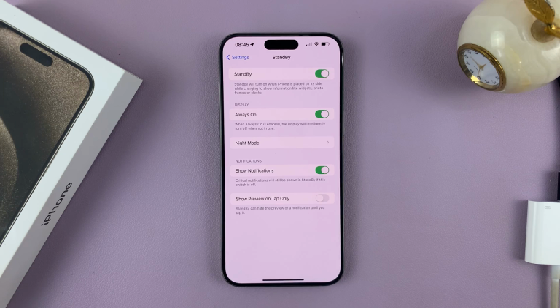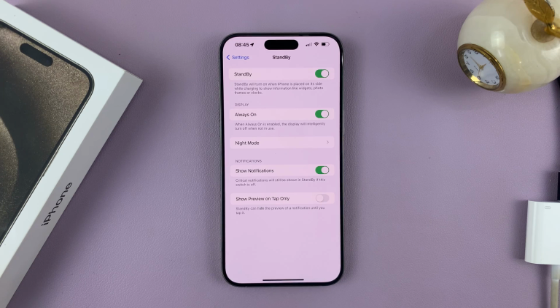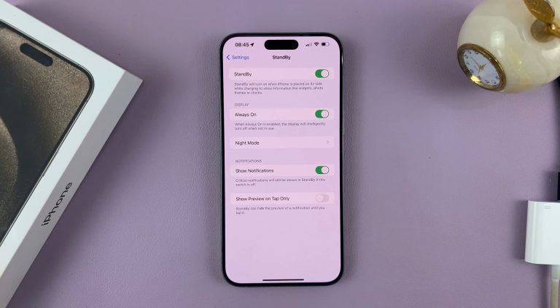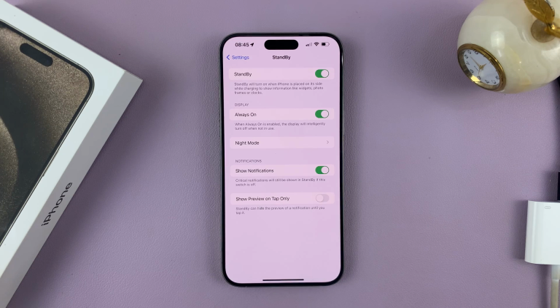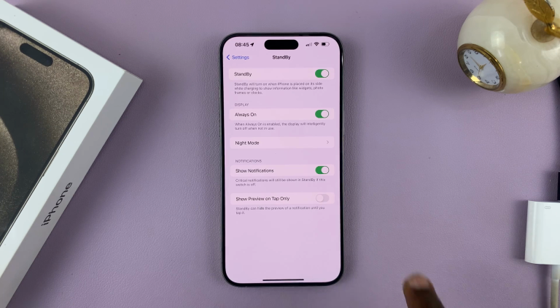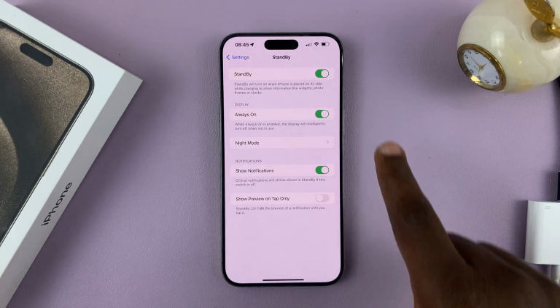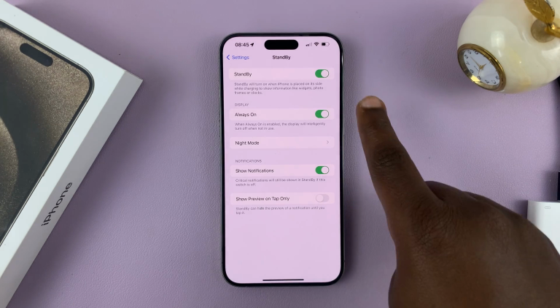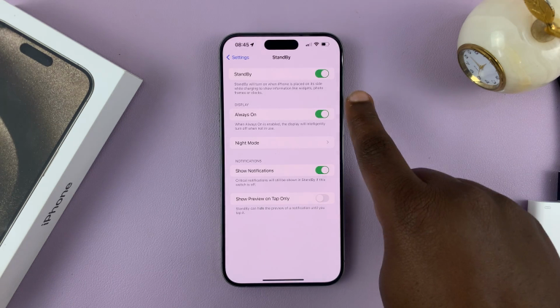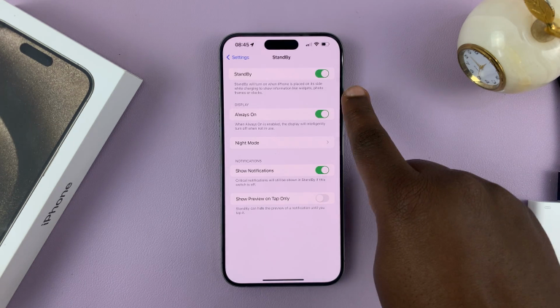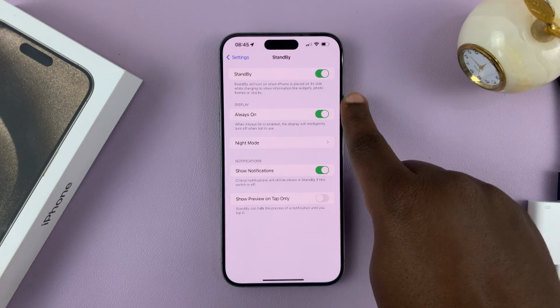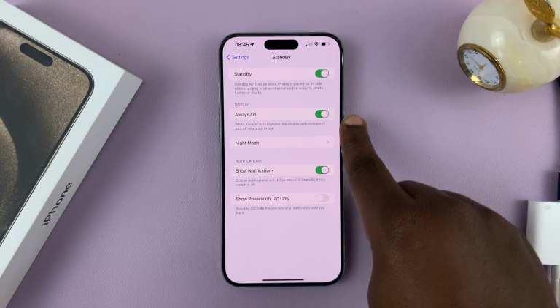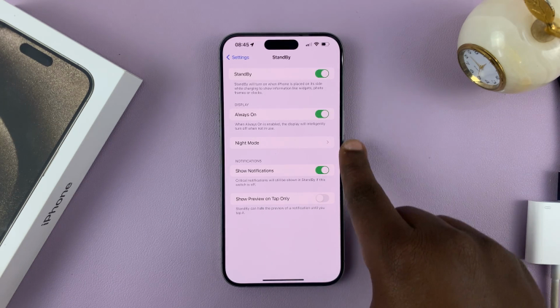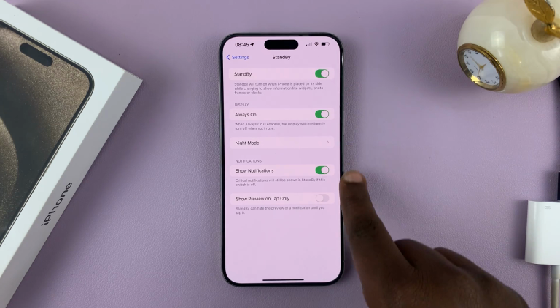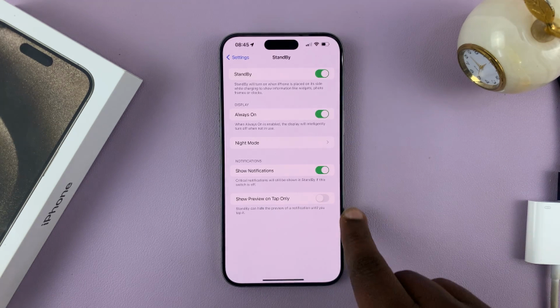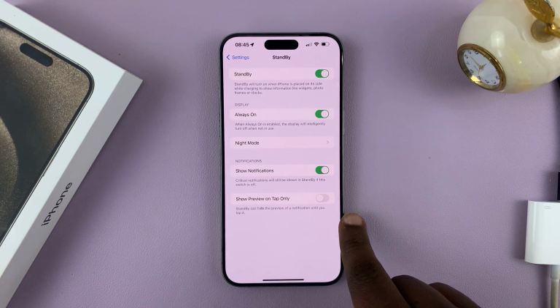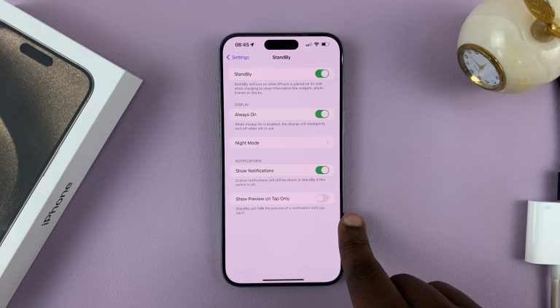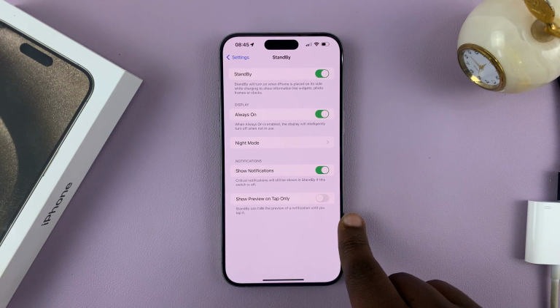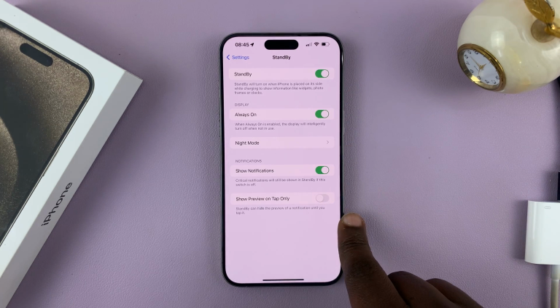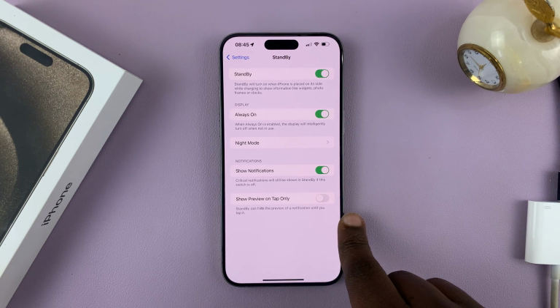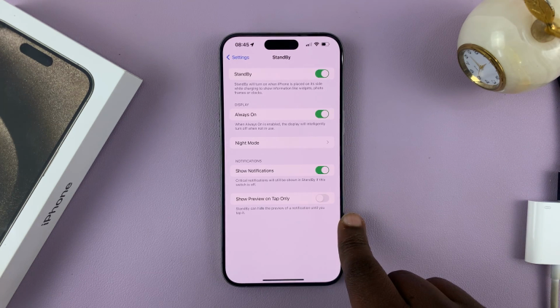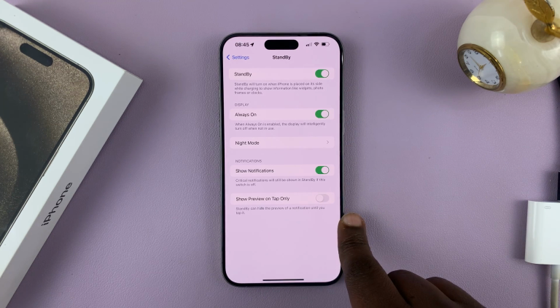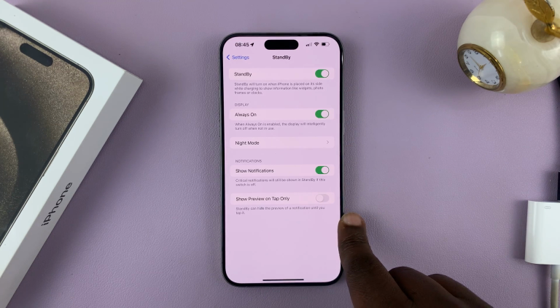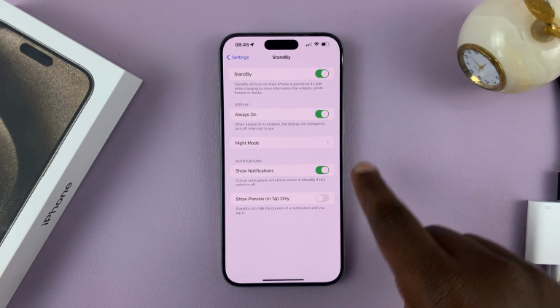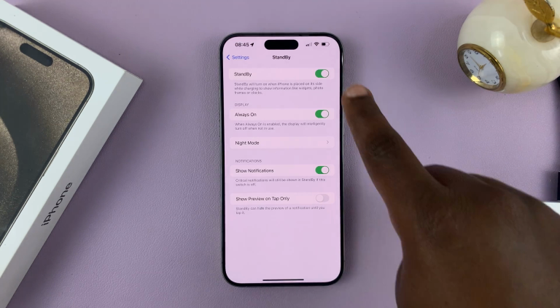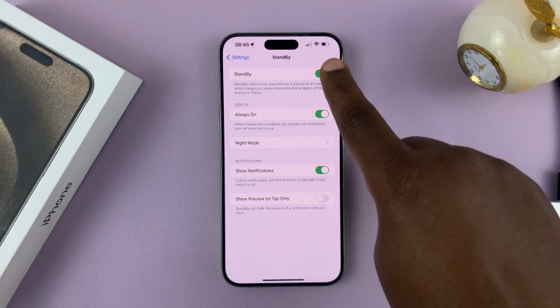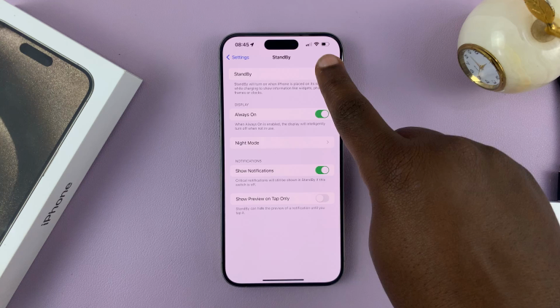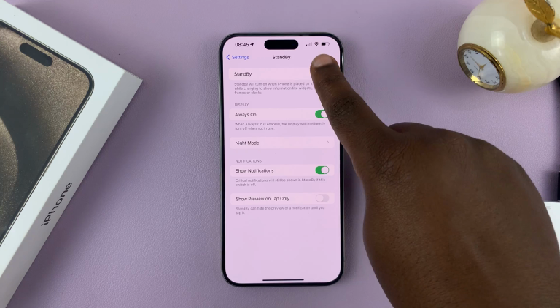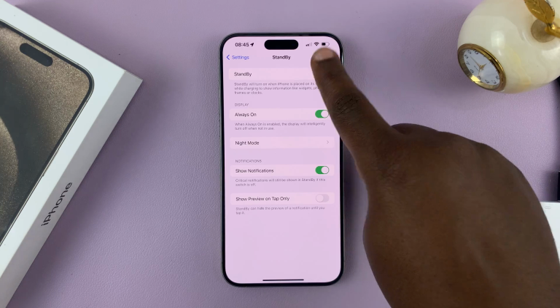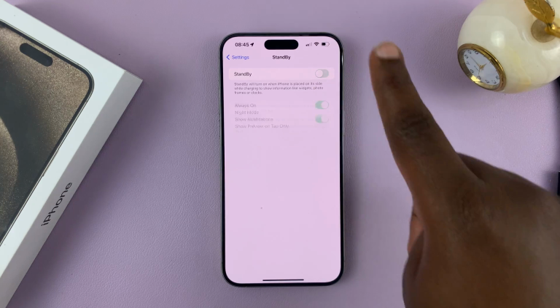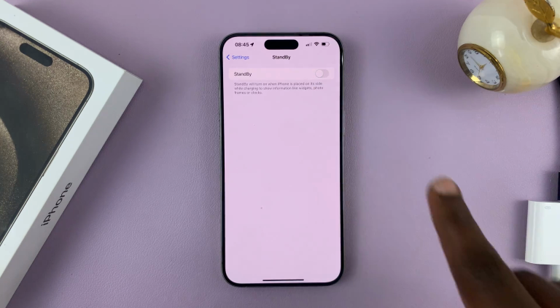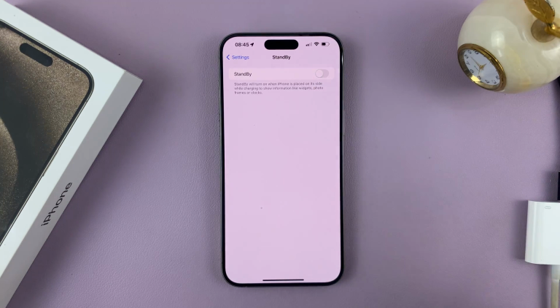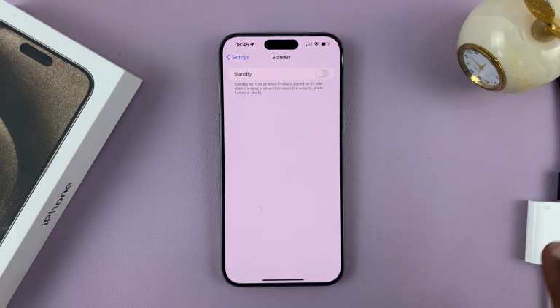Now, when you turn it on, you have a couple more options you can tweak. But when it's off, it's off.